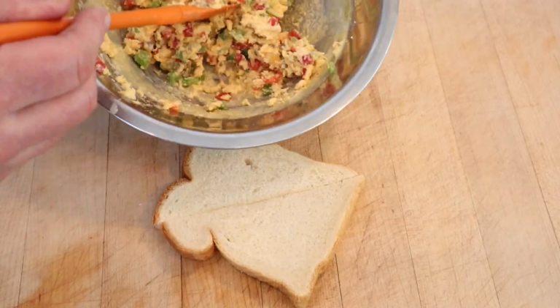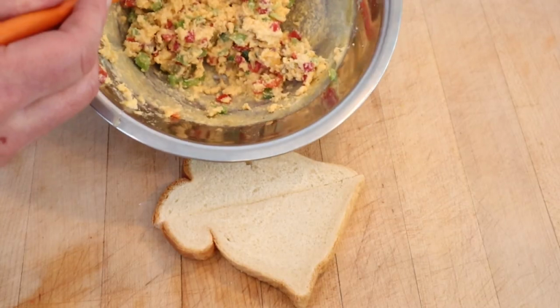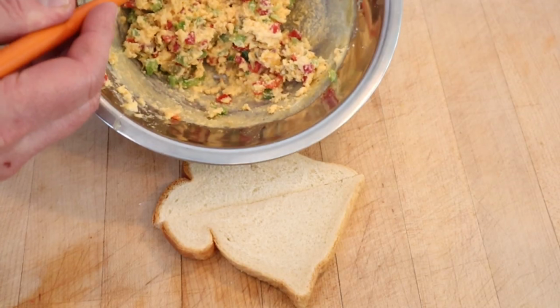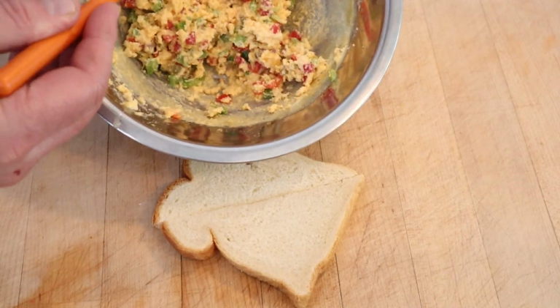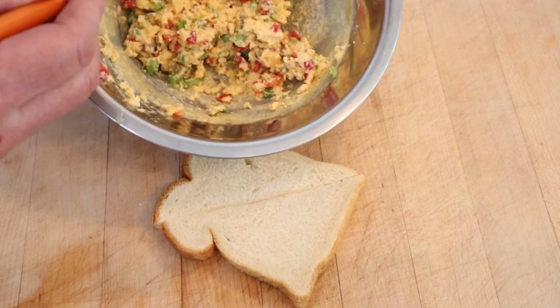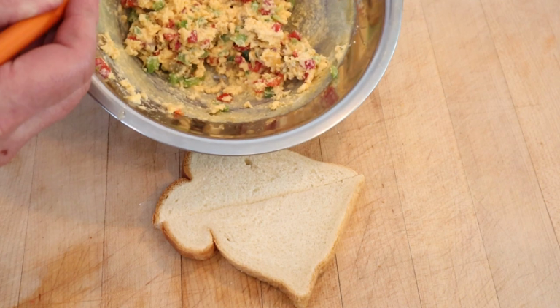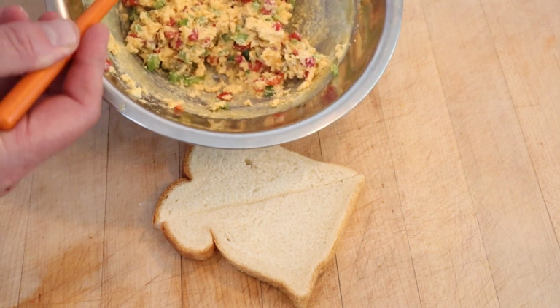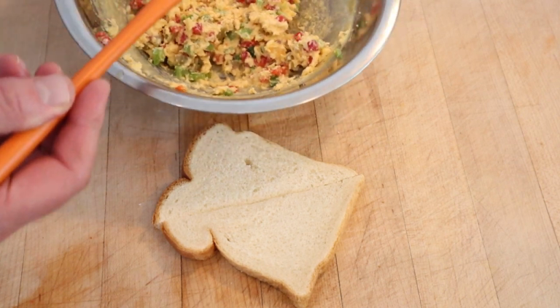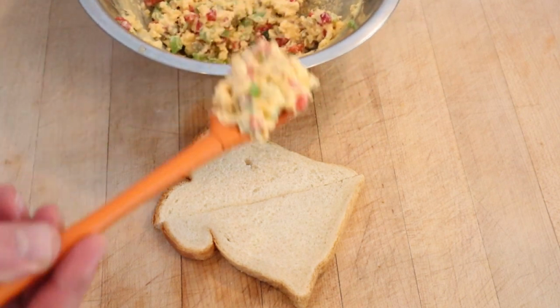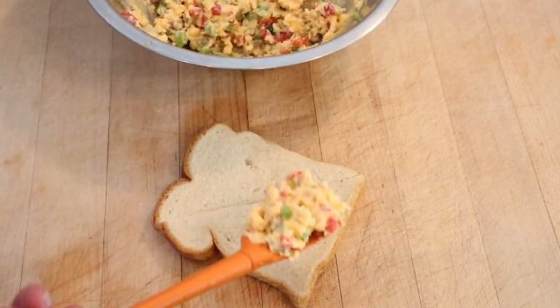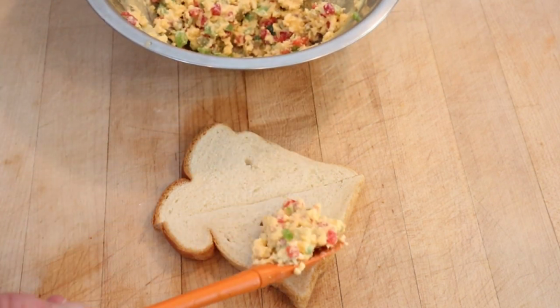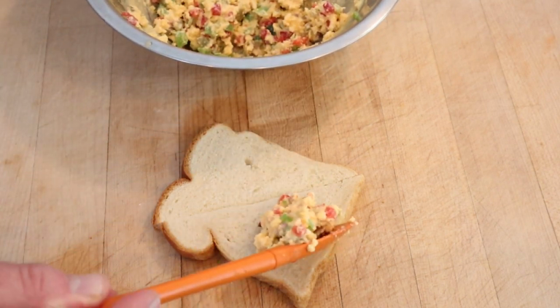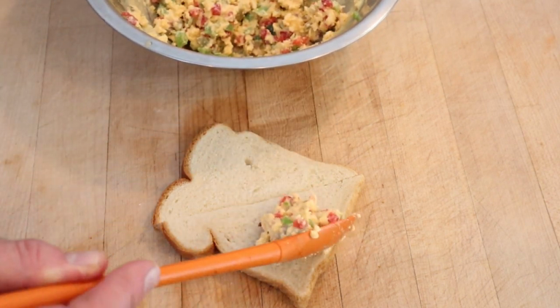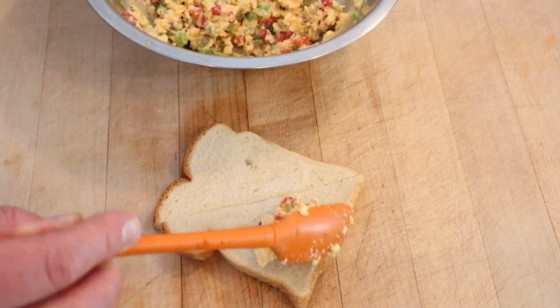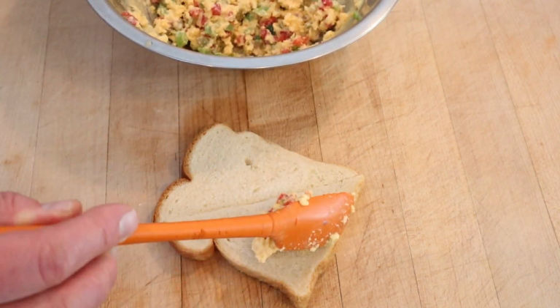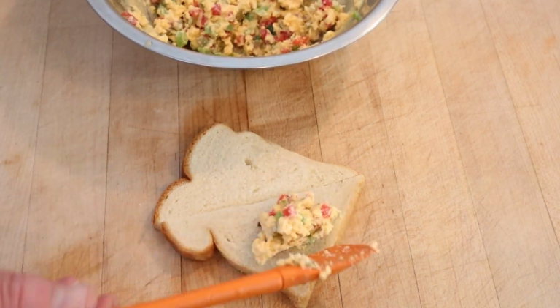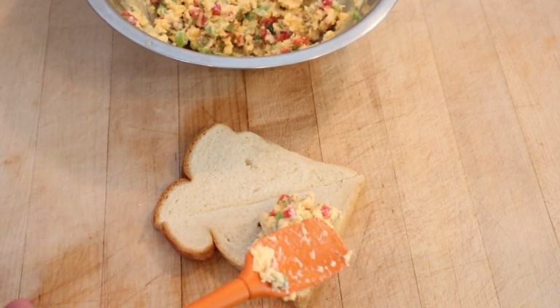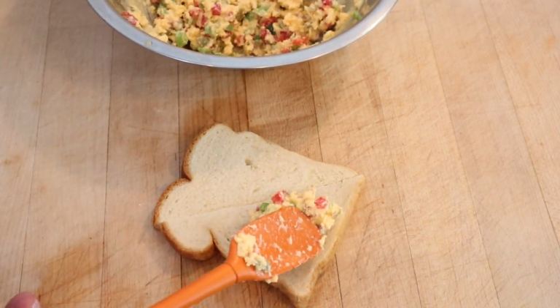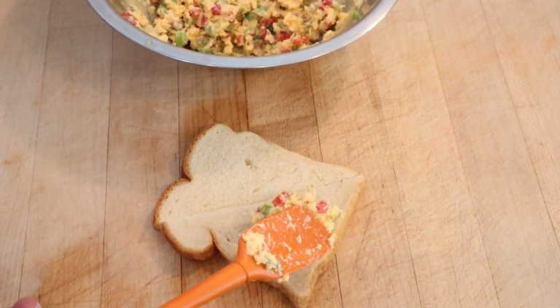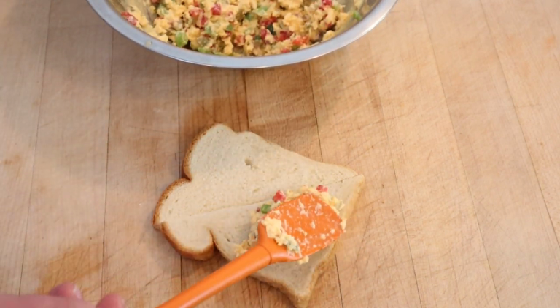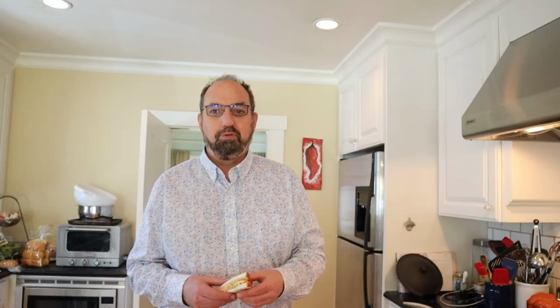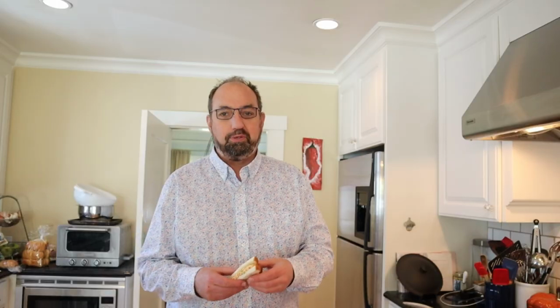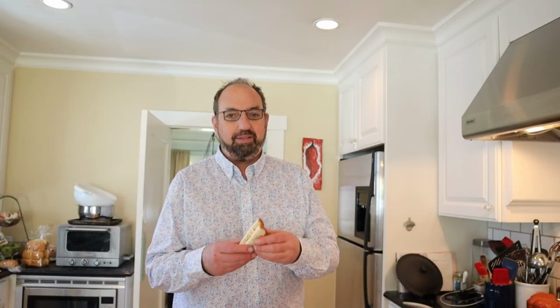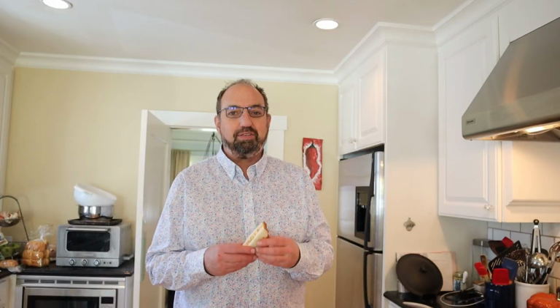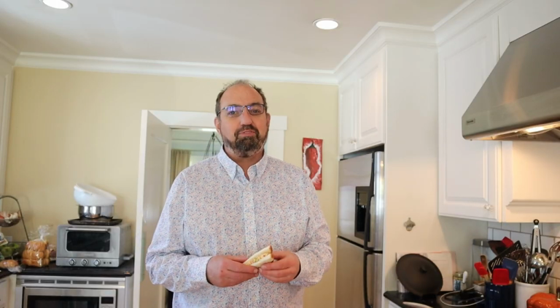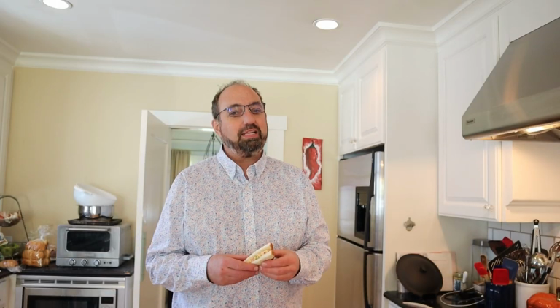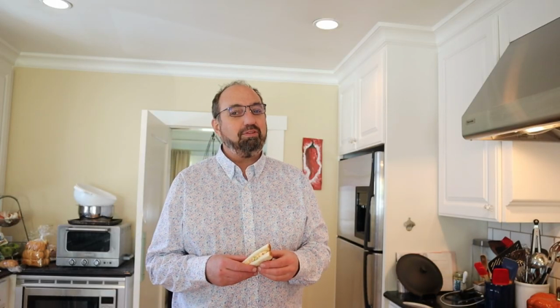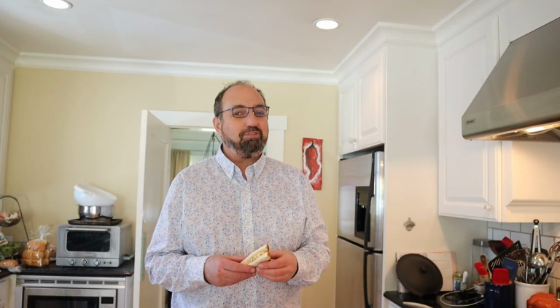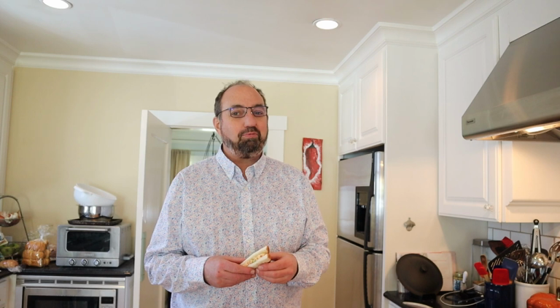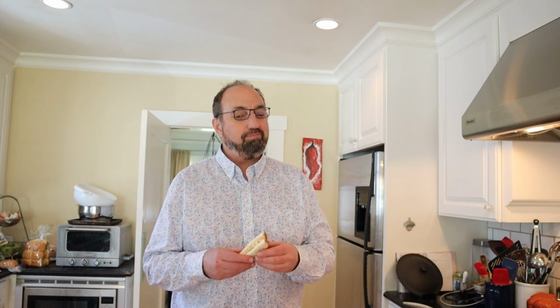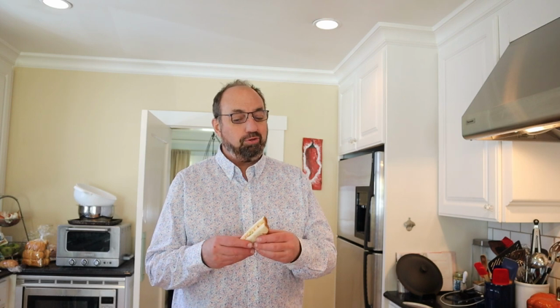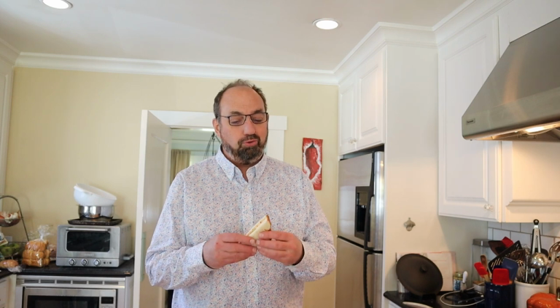It's cooled down and I think this might taste good, but I think the texture is going to be wrong. Let's give this Cleveland Sandwich a go.